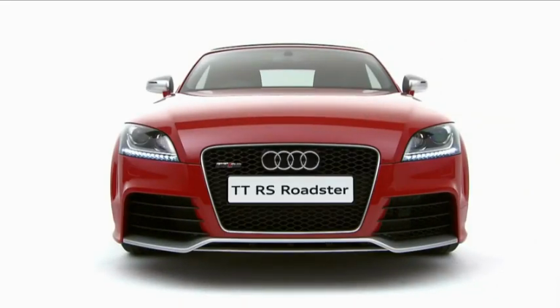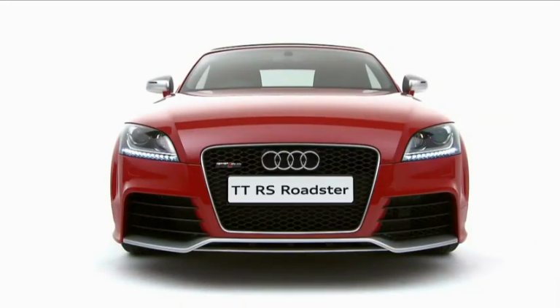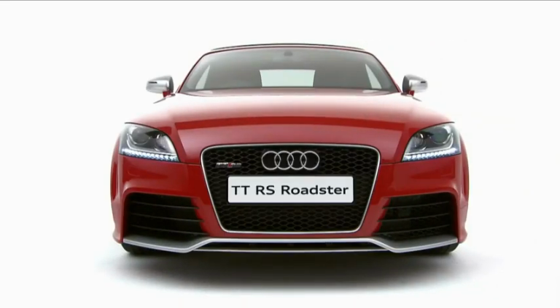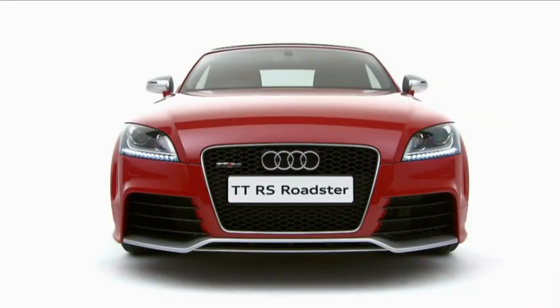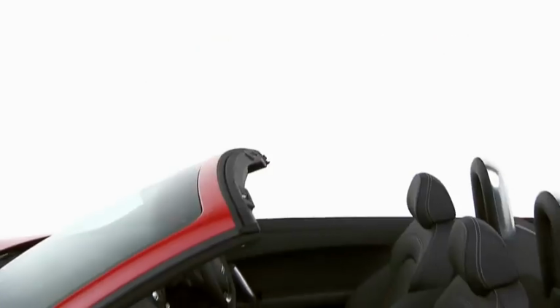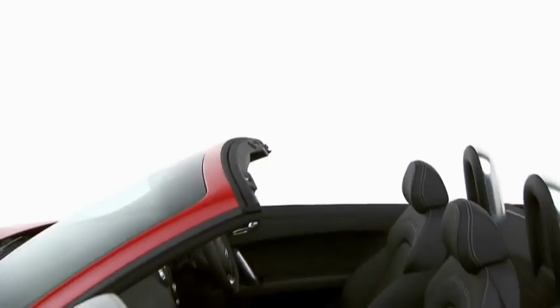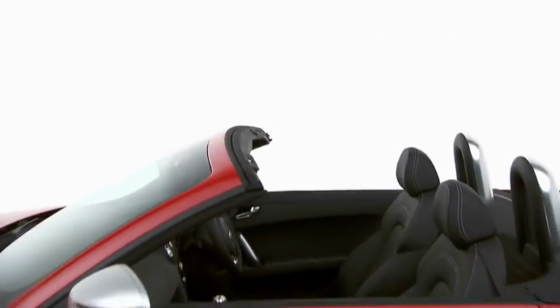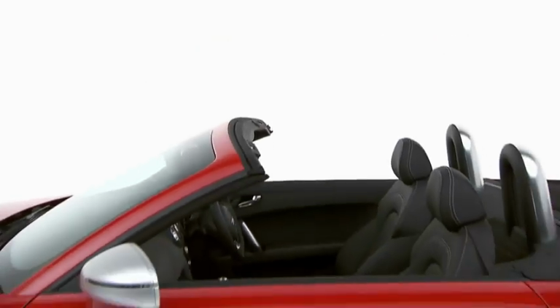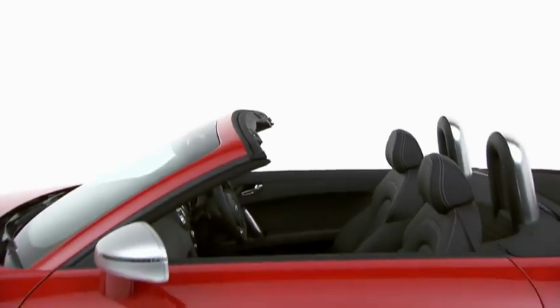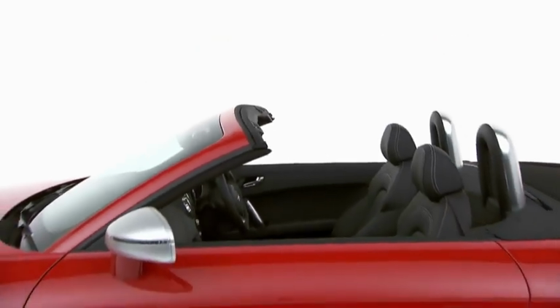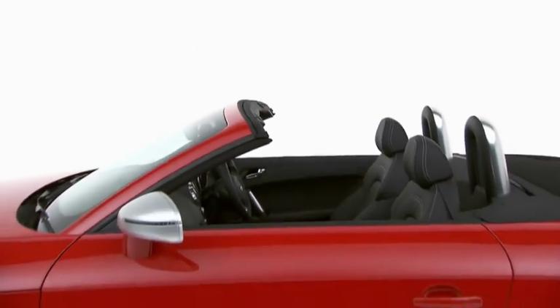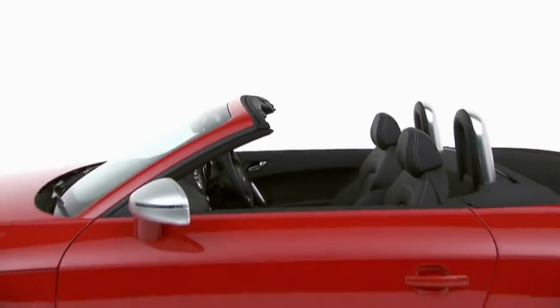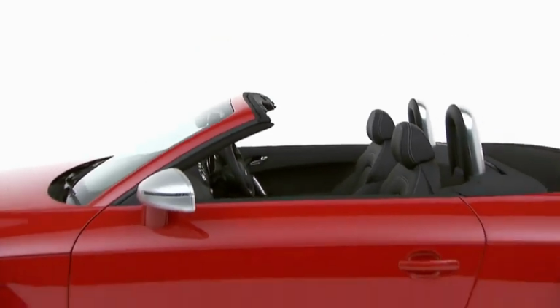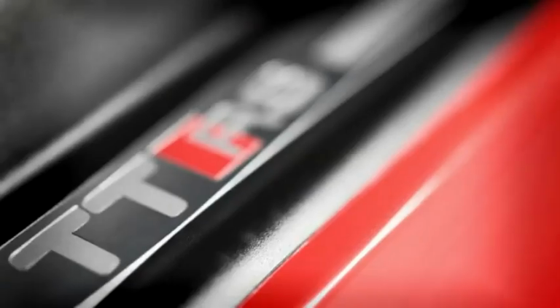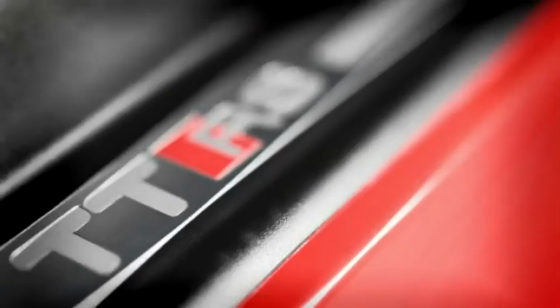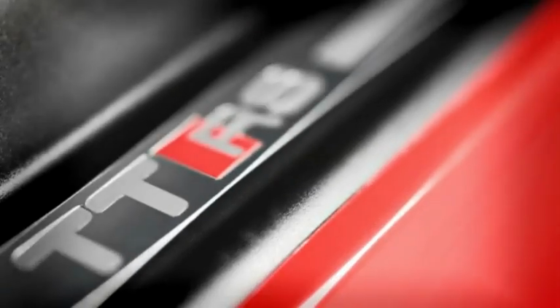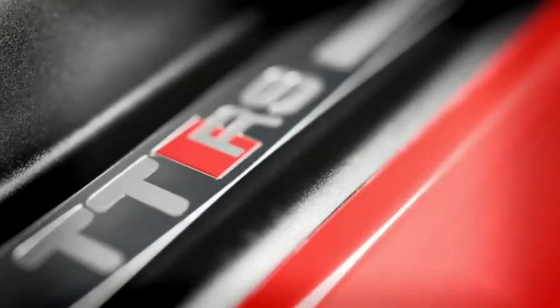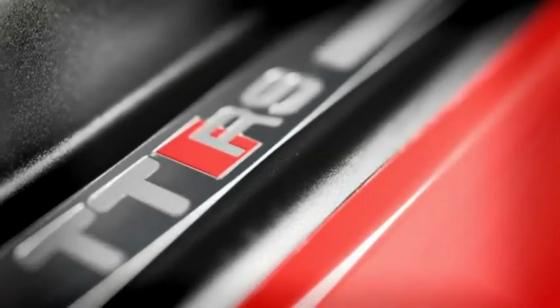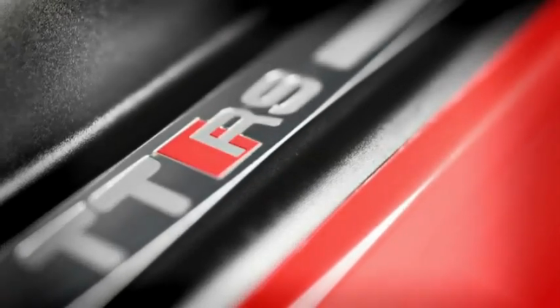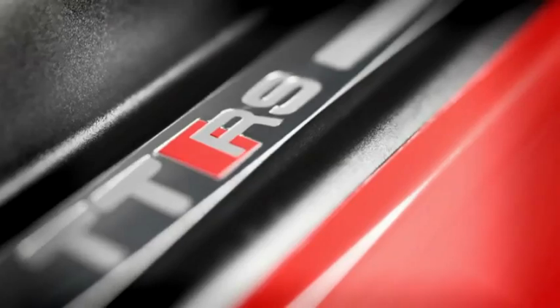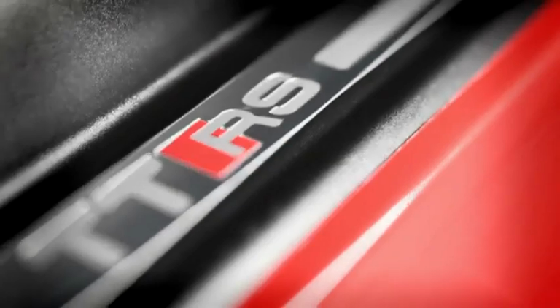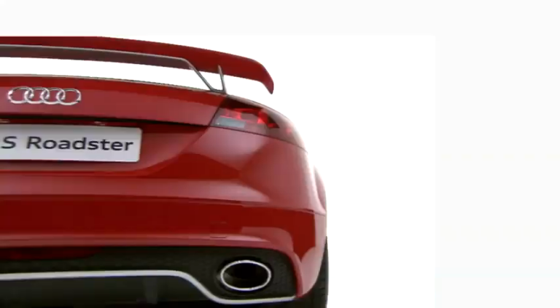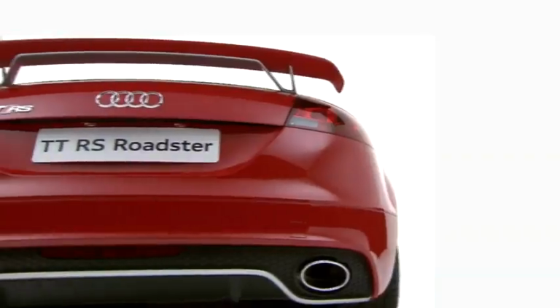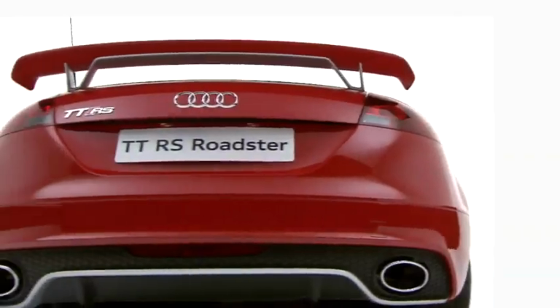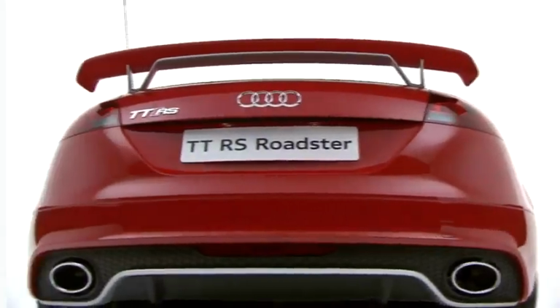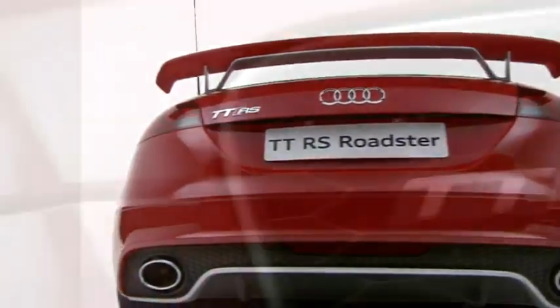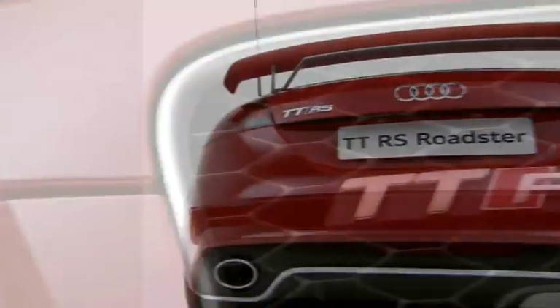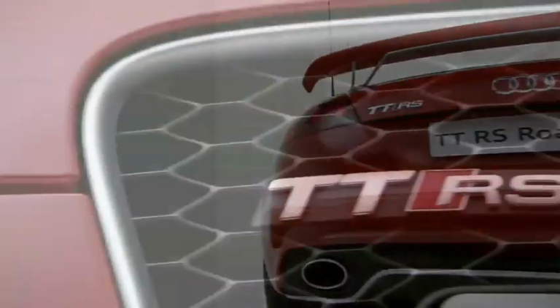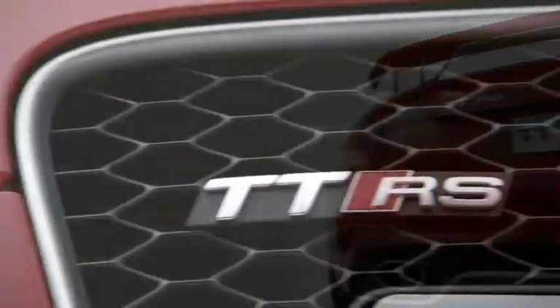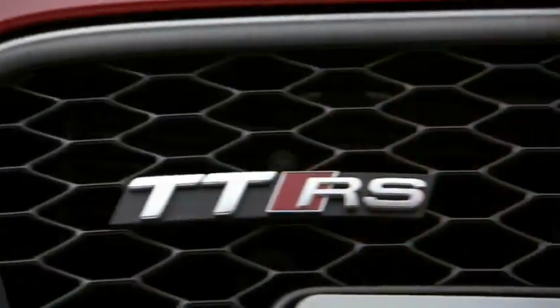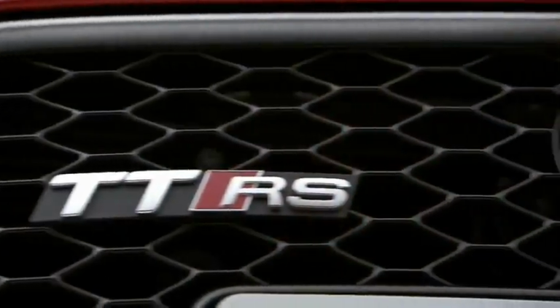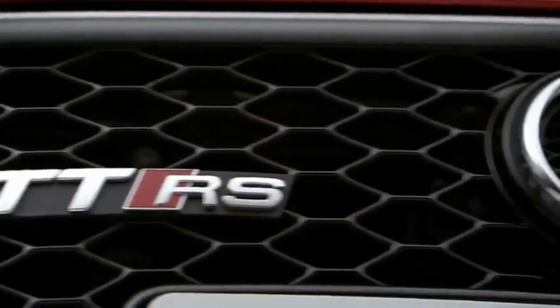The Audi TTRS Roadster. The epitome of Vorsprung durch Technik.